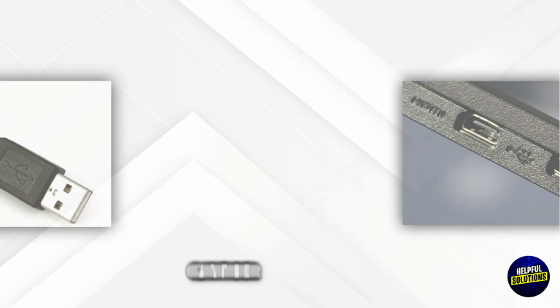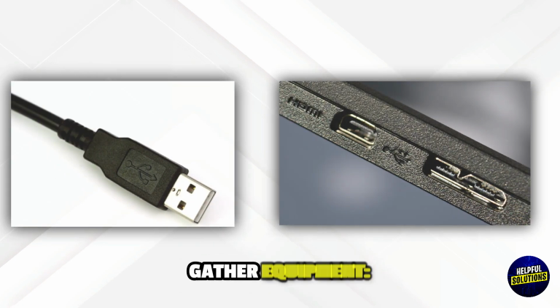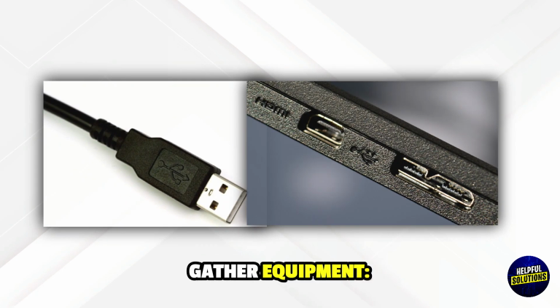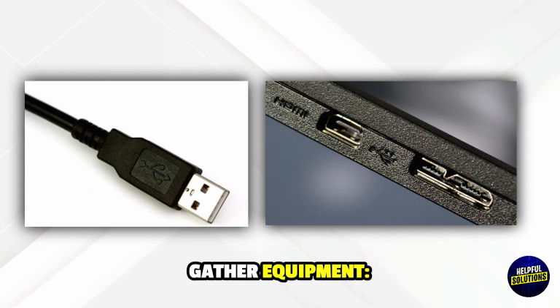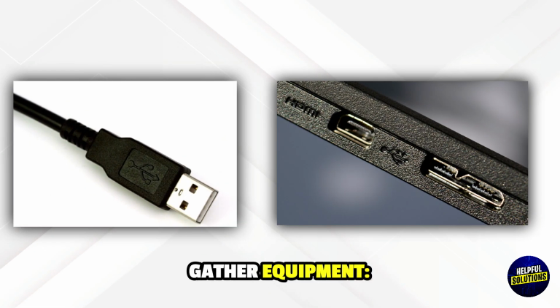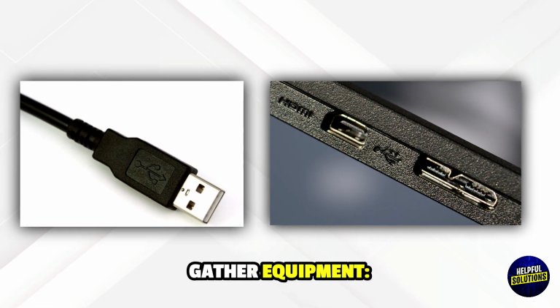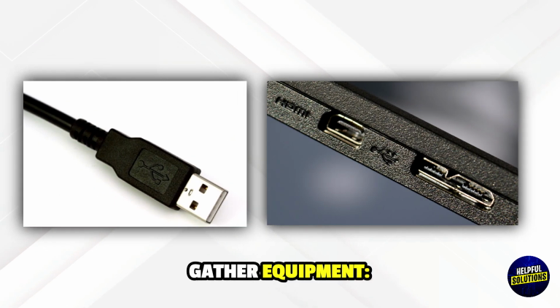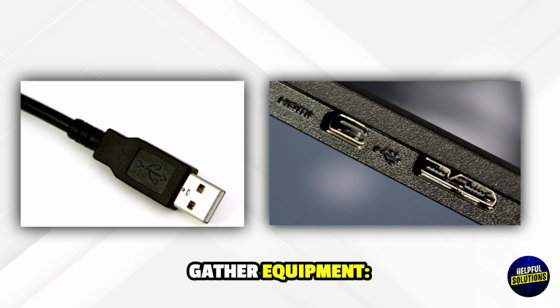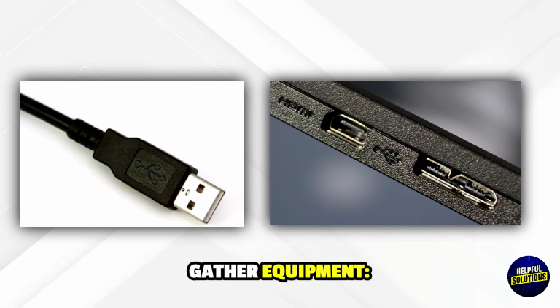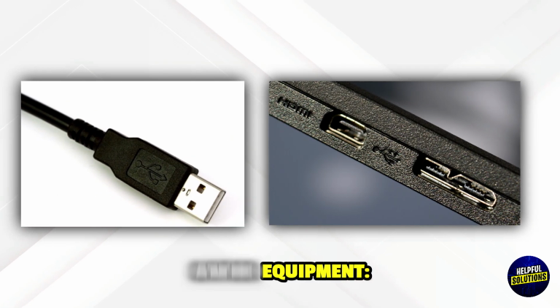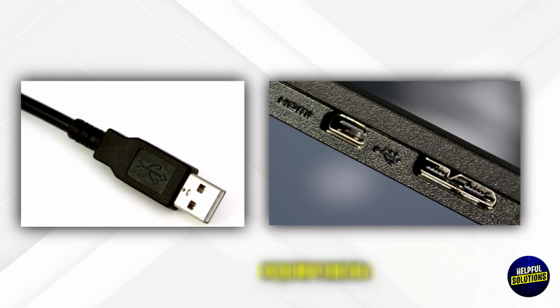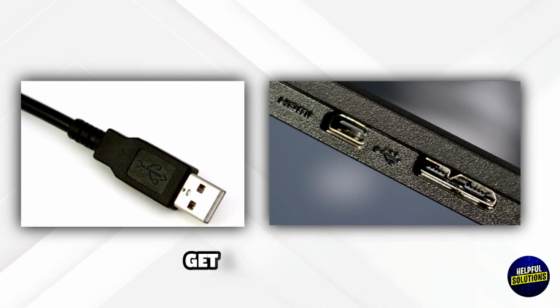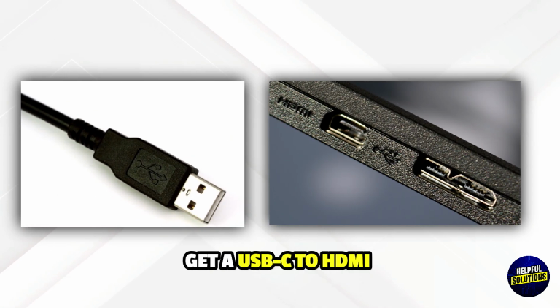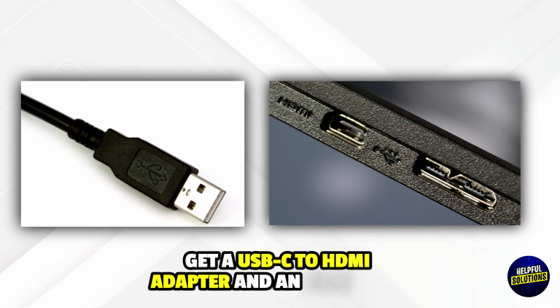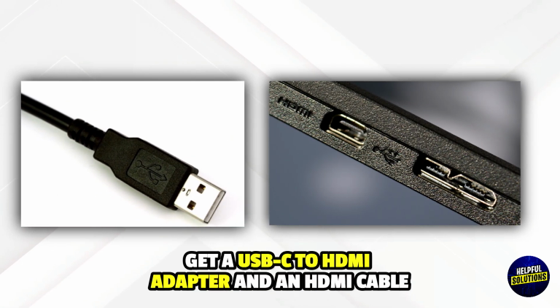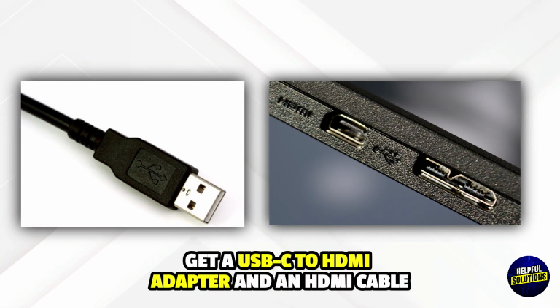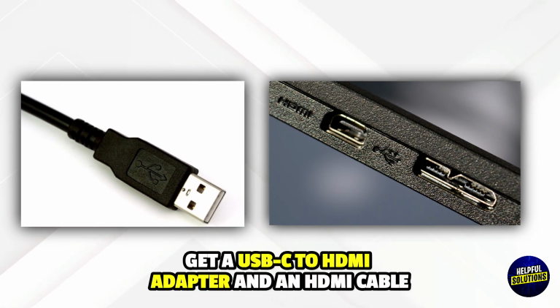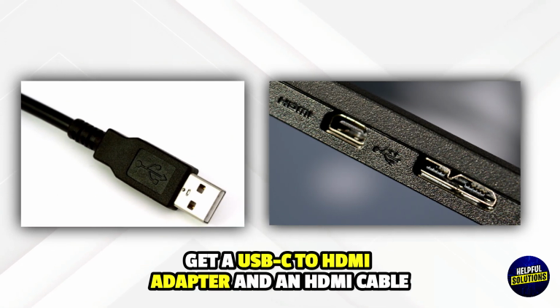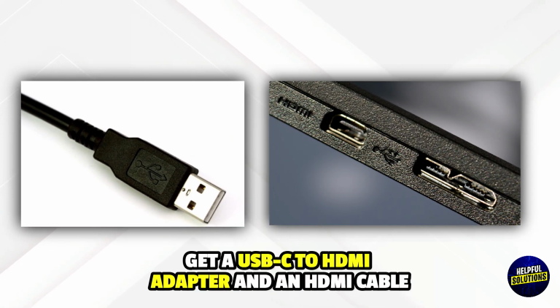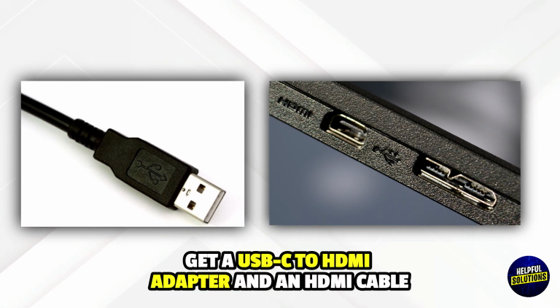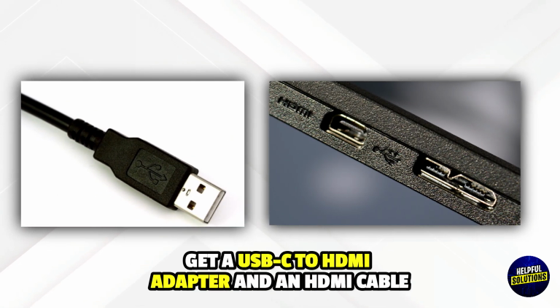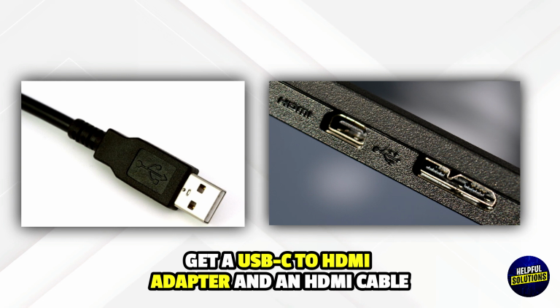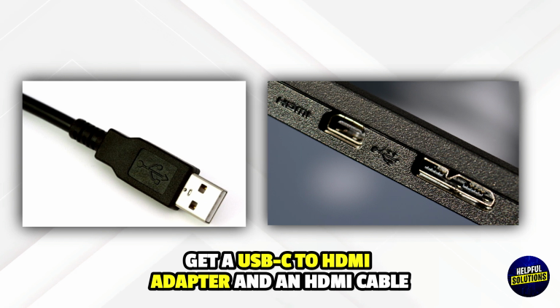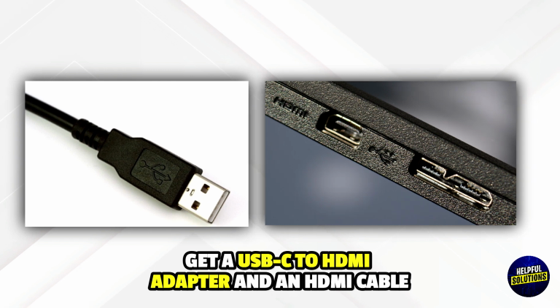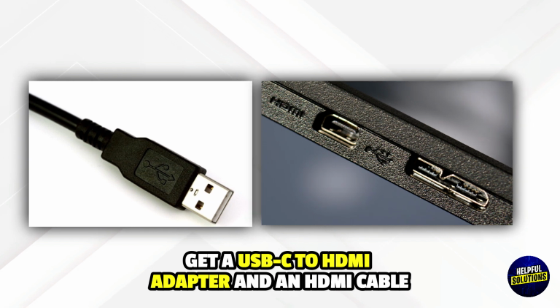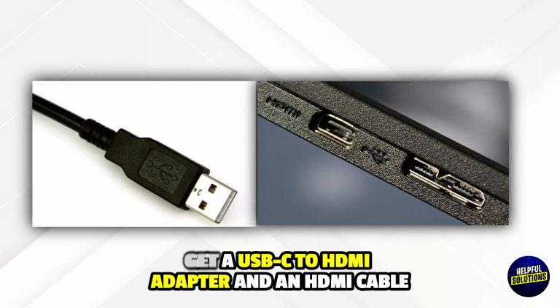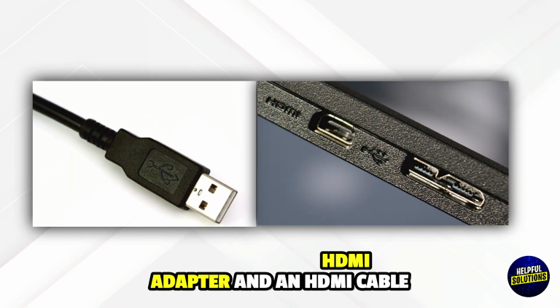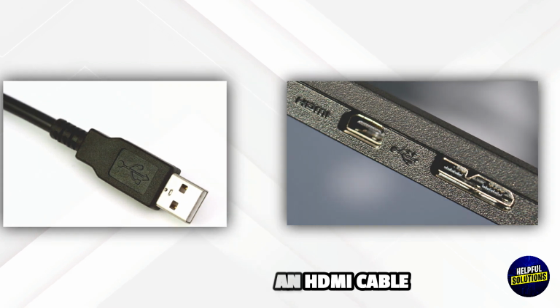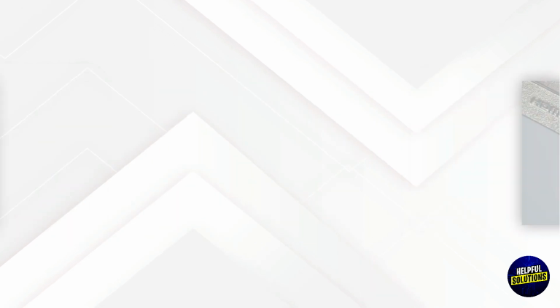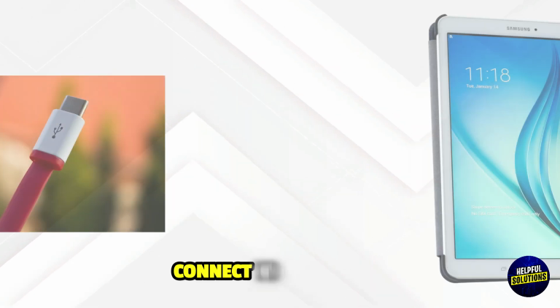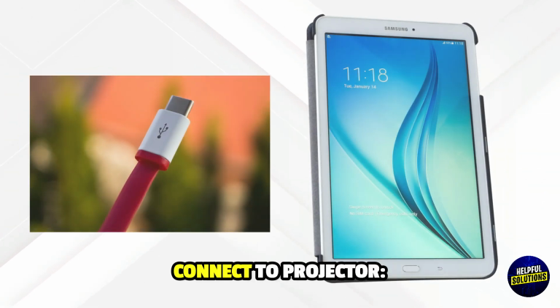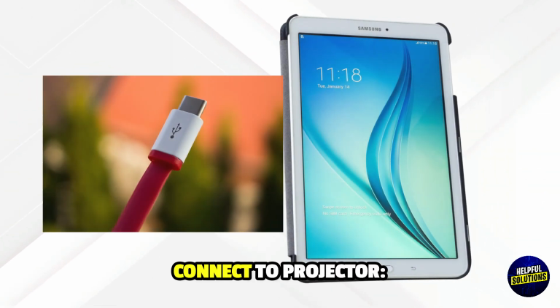Step 2: Gather equipment. Get a USB-C to HDMI adapter and an HDMI cable. Step 3: Connect to Projector.